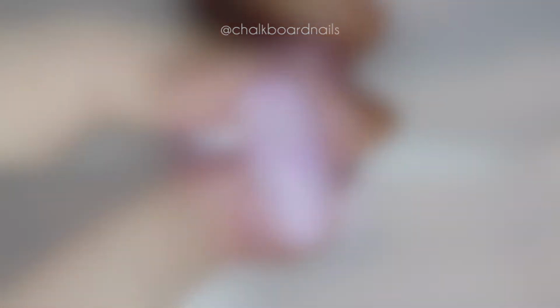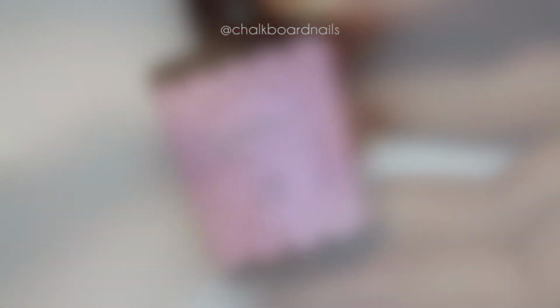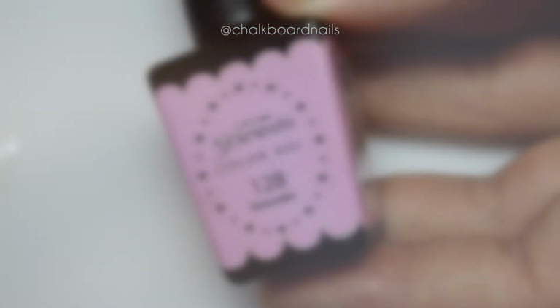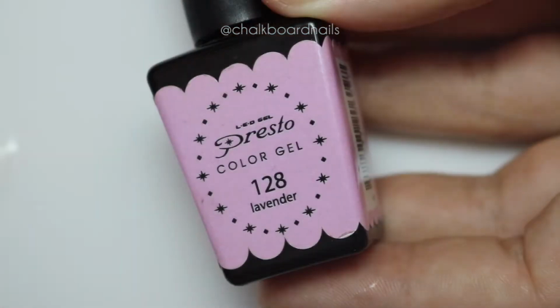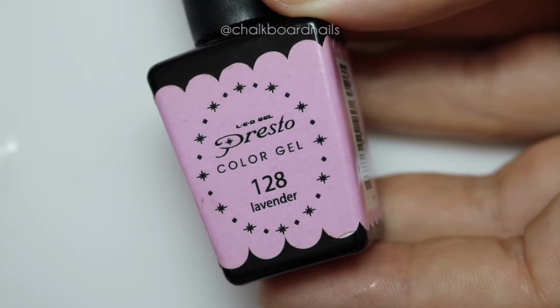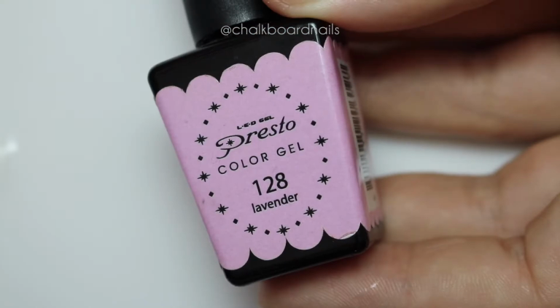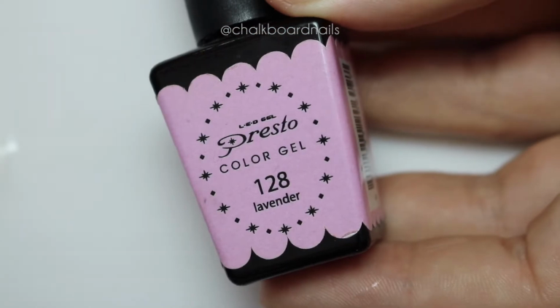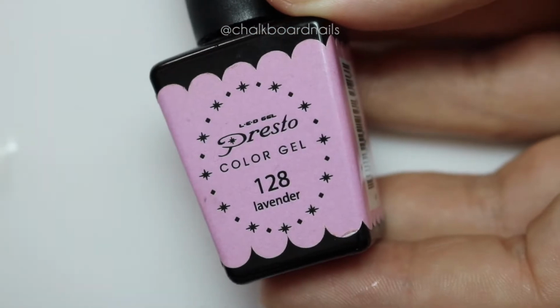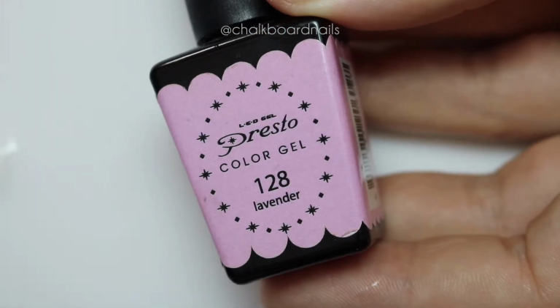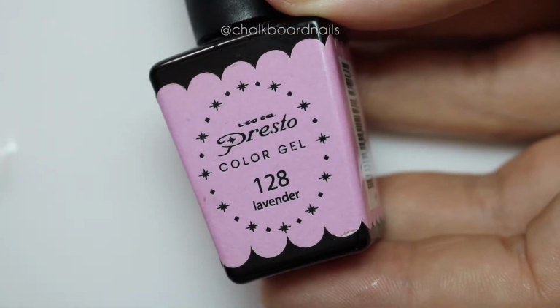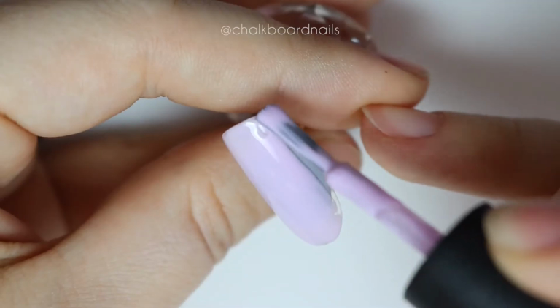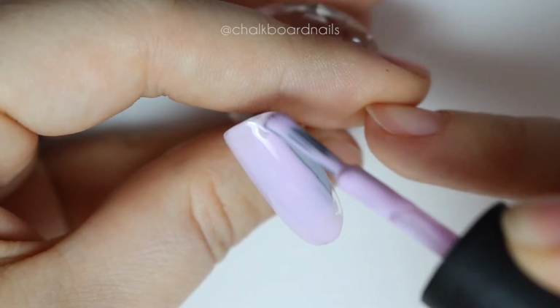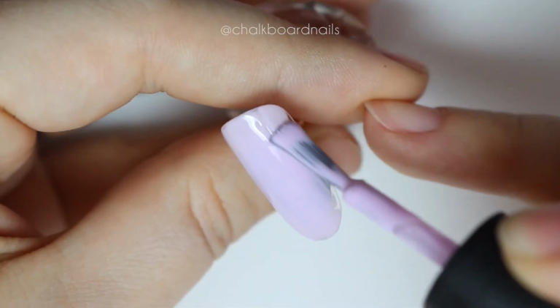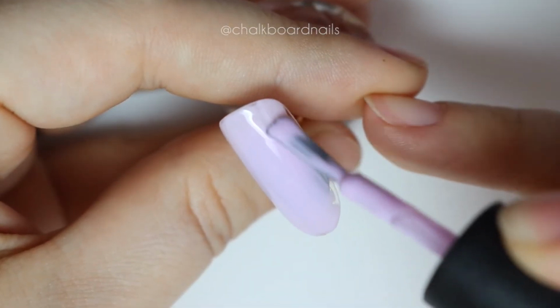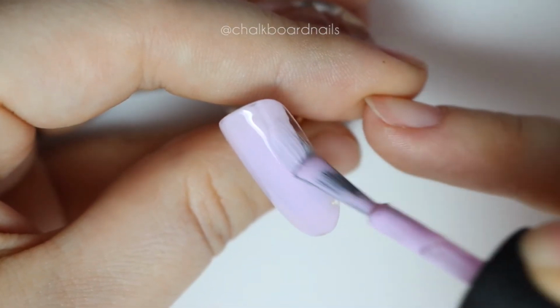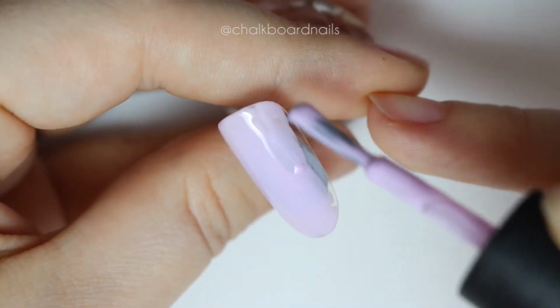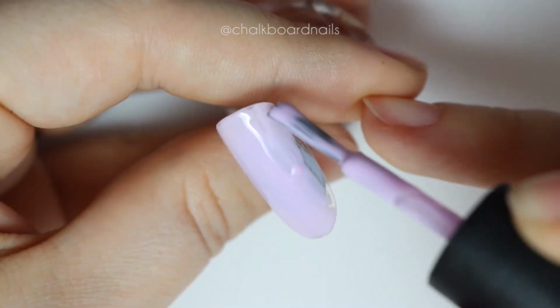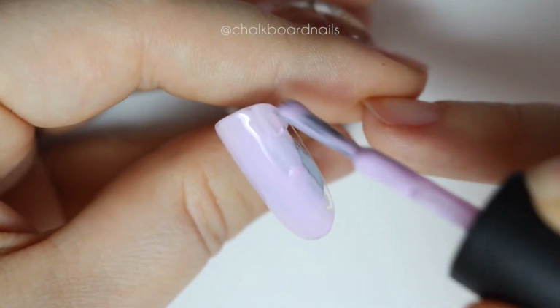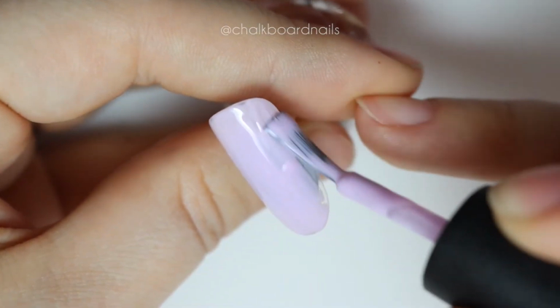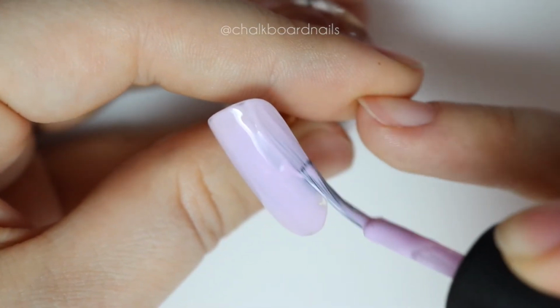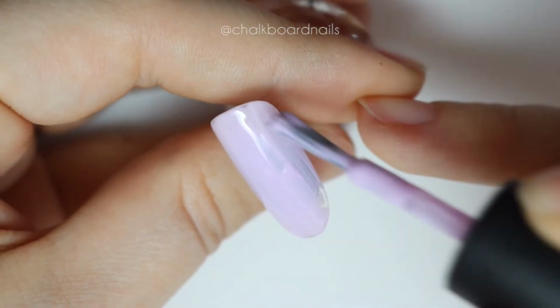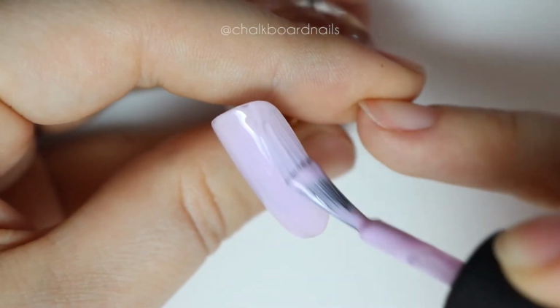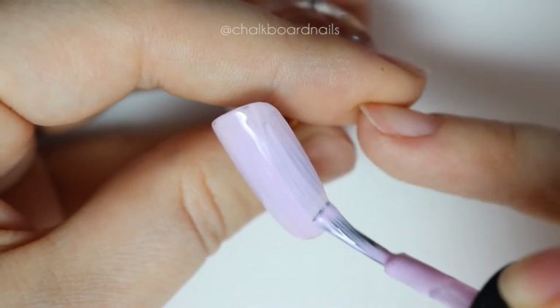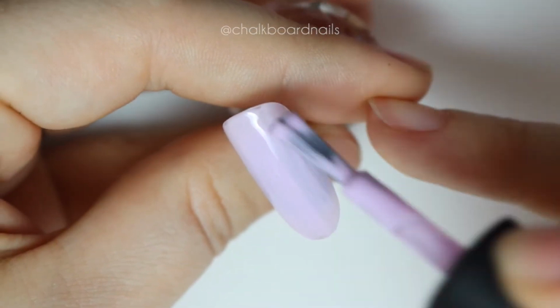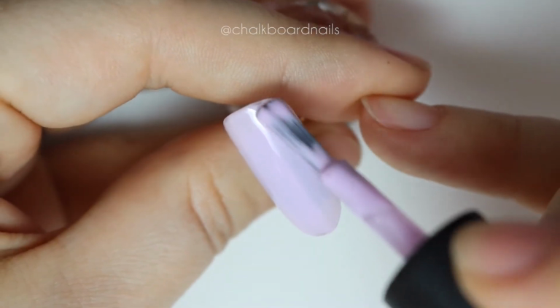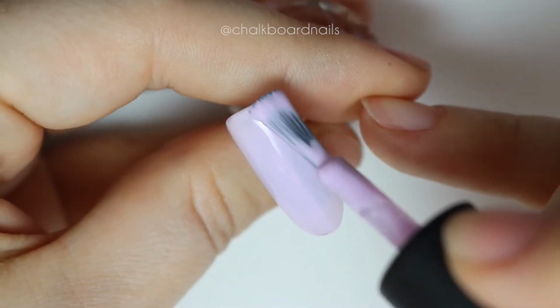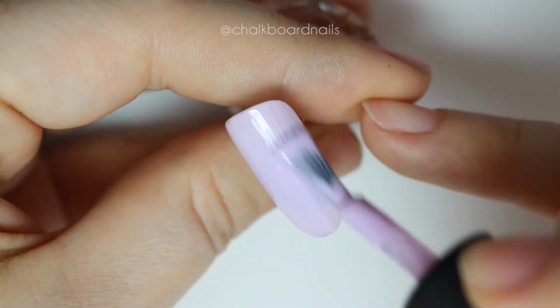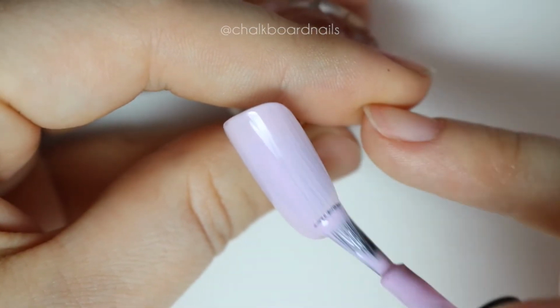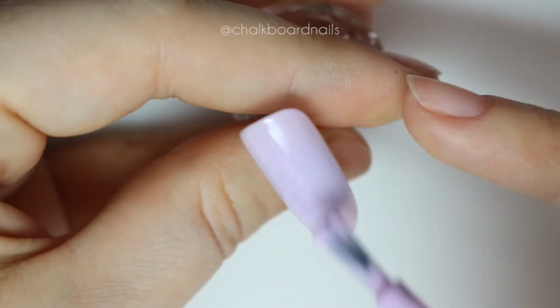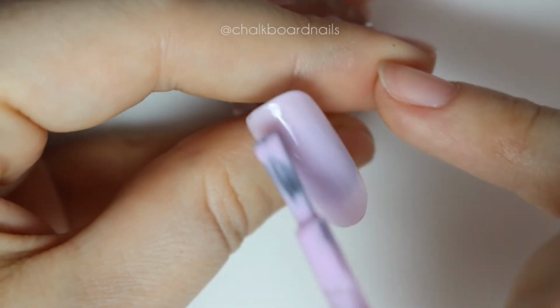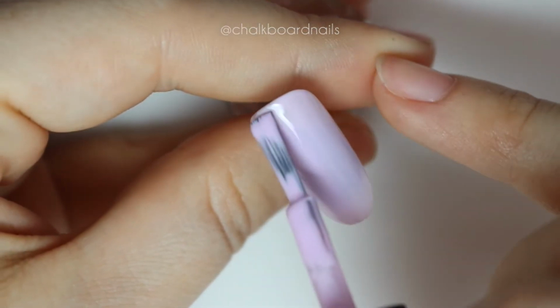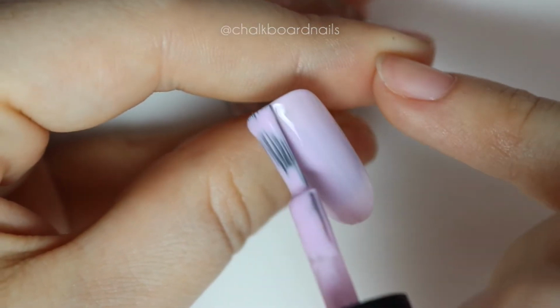Start by putting down one coat of a lavender or a soft pink type shade and curing it in your lamp.